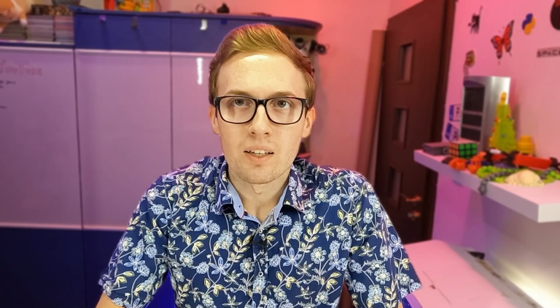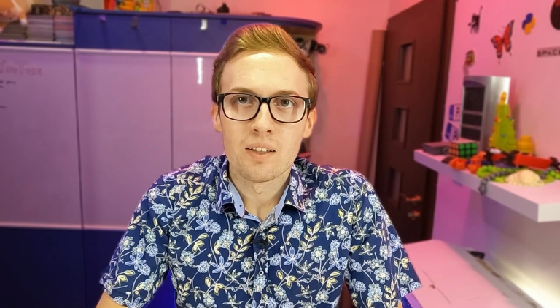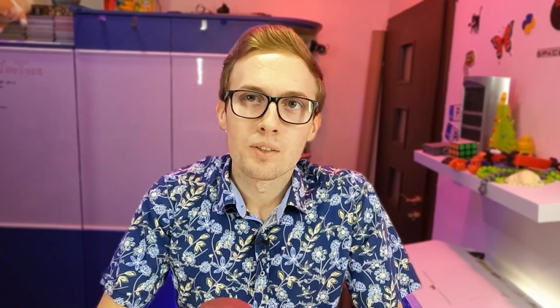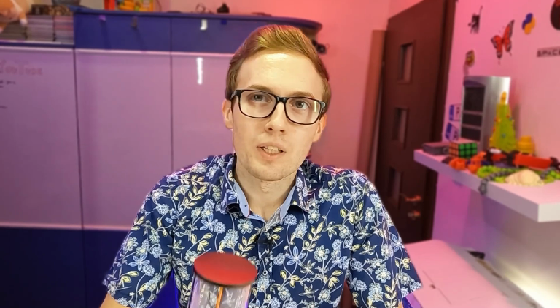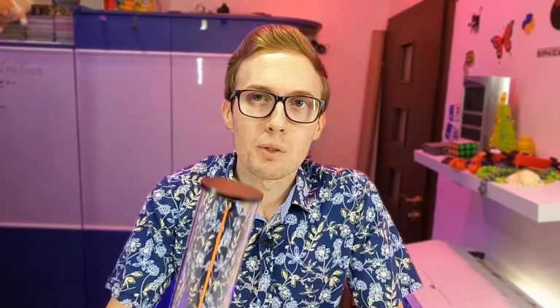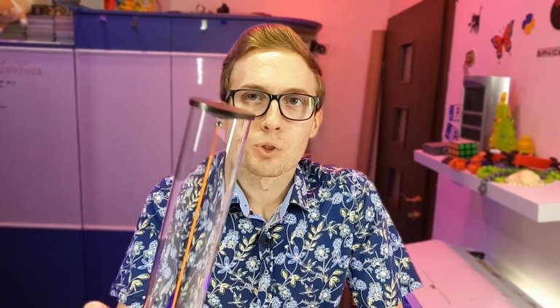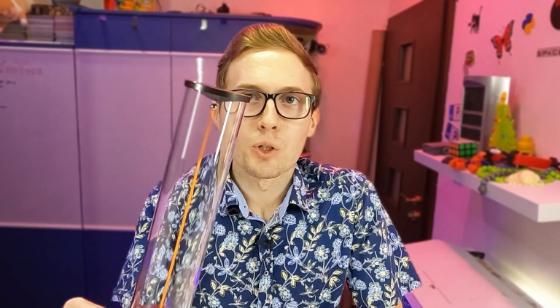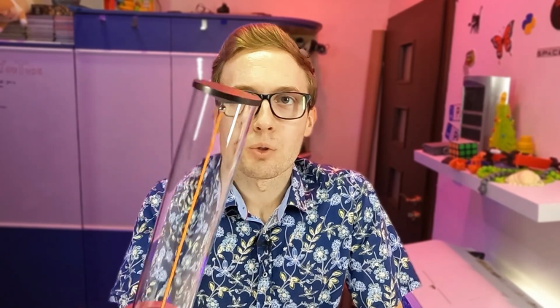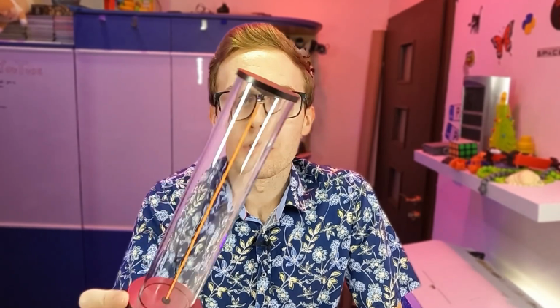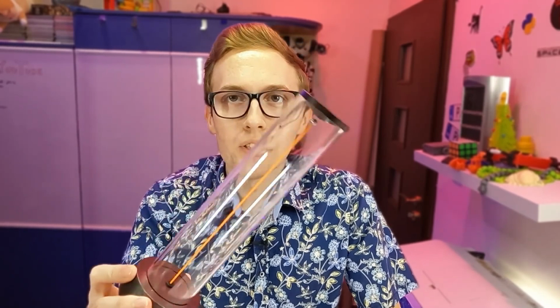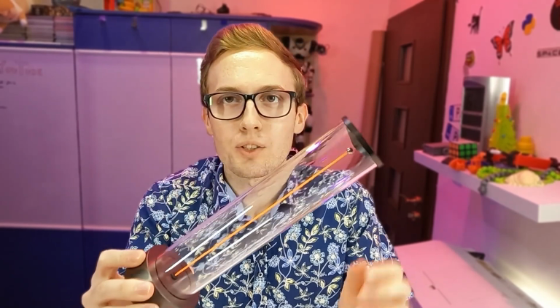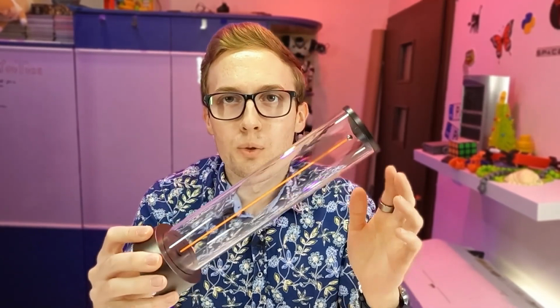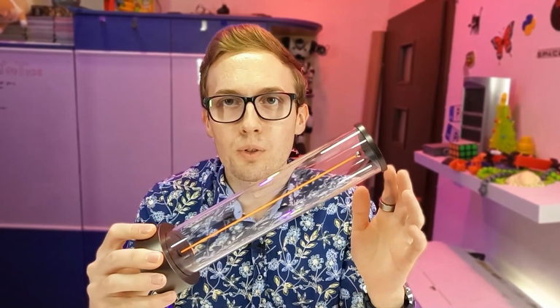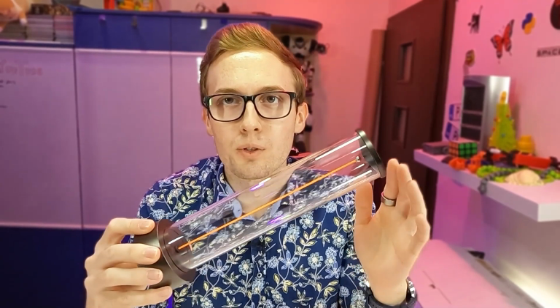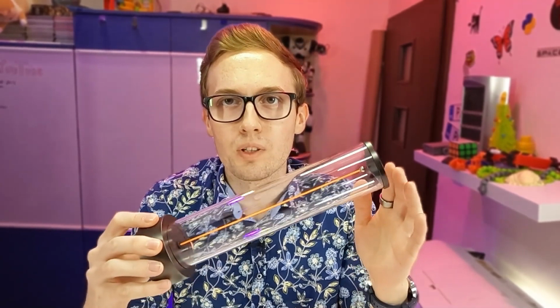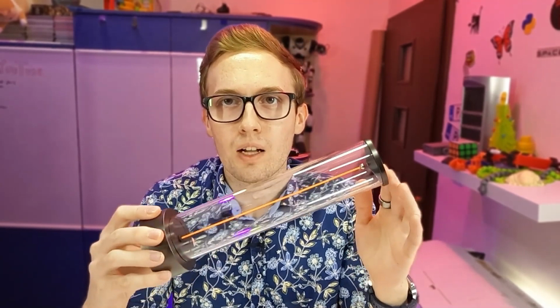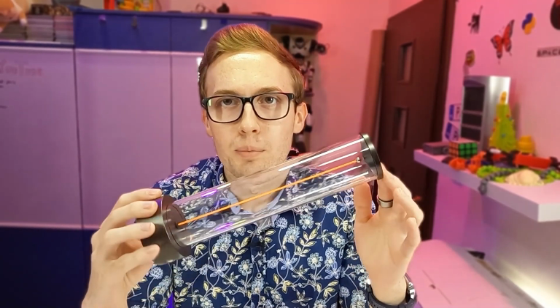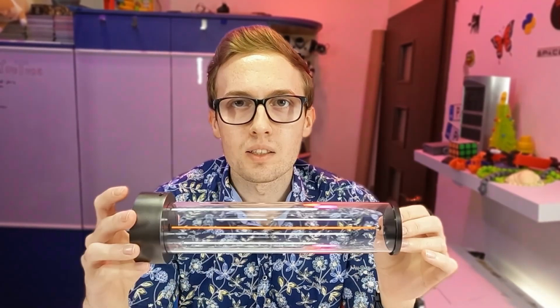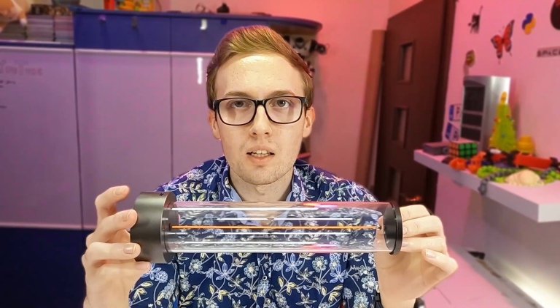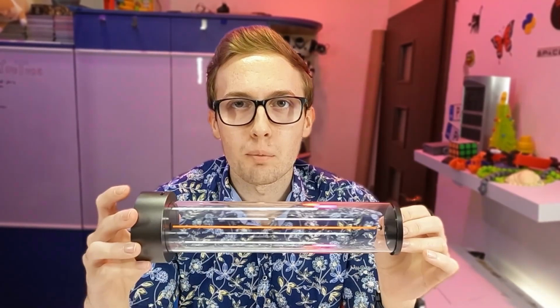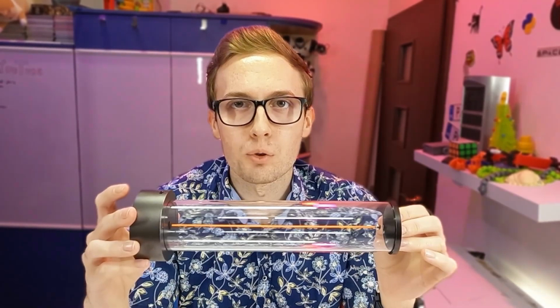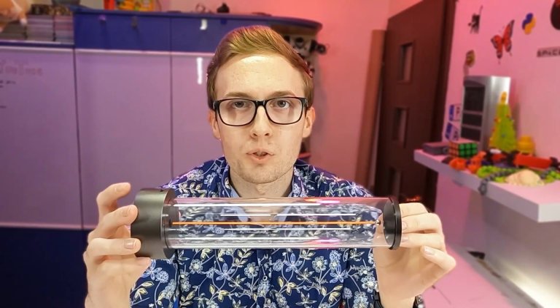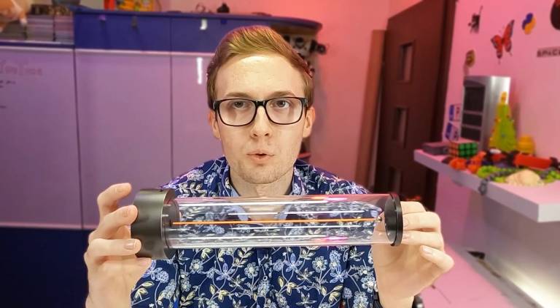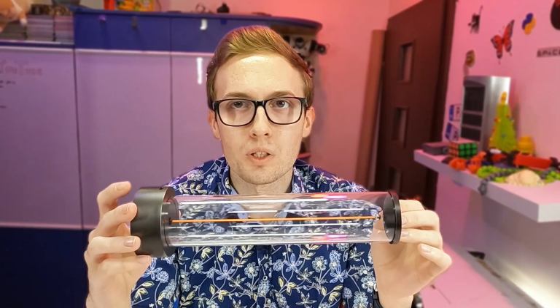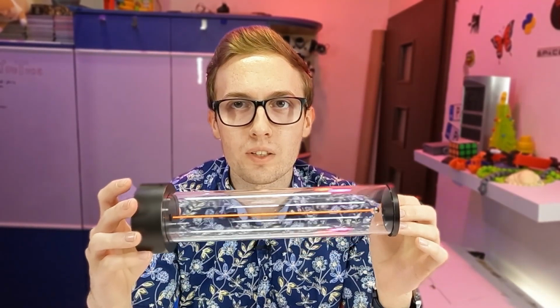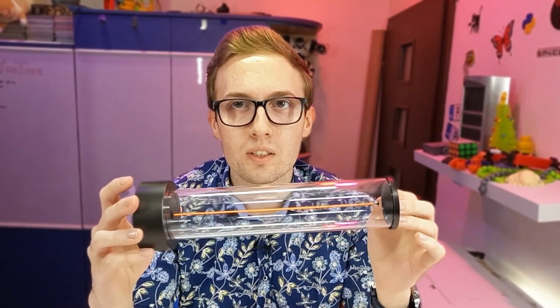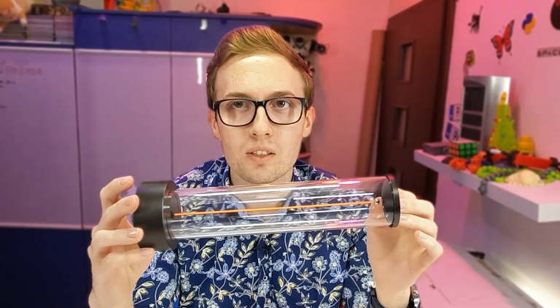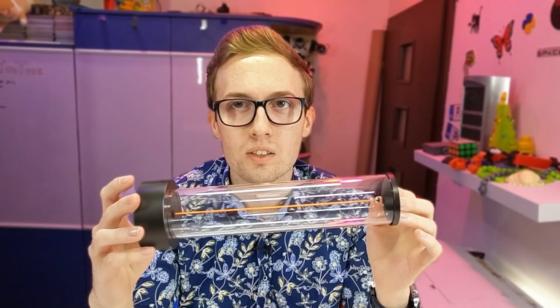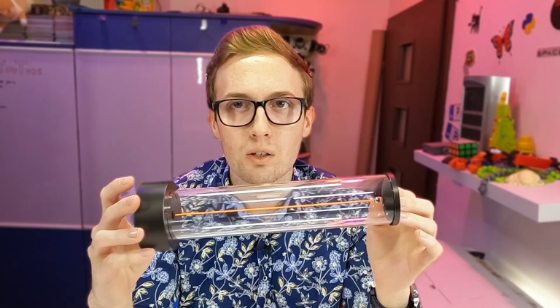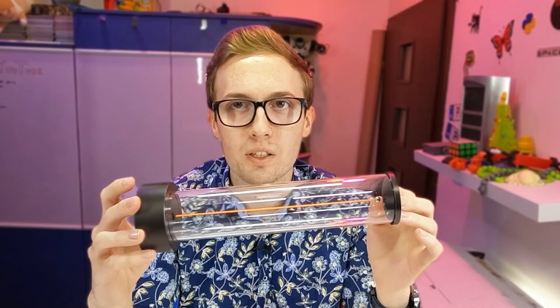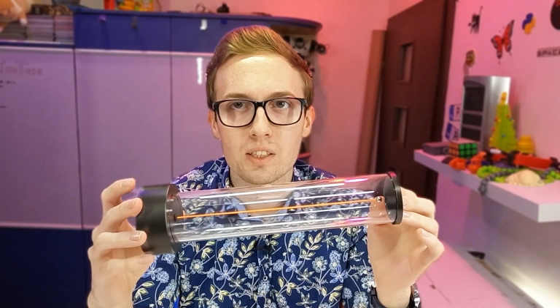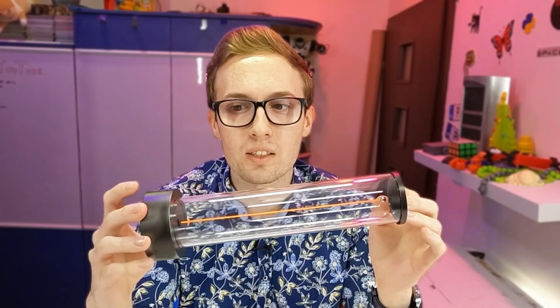Hi. Today I want to show you this cool noodle lamp. This lamp looks cool even in its normal state.